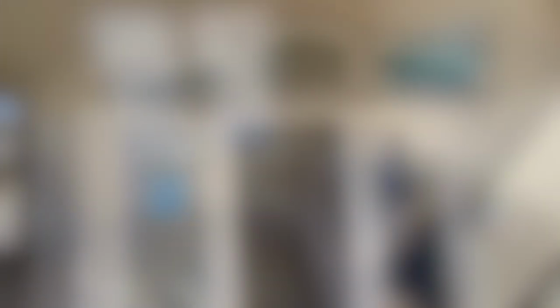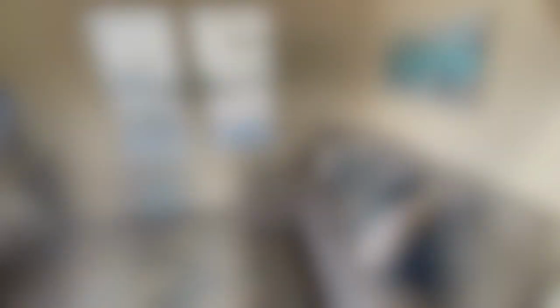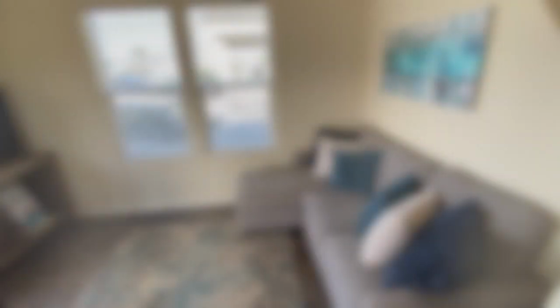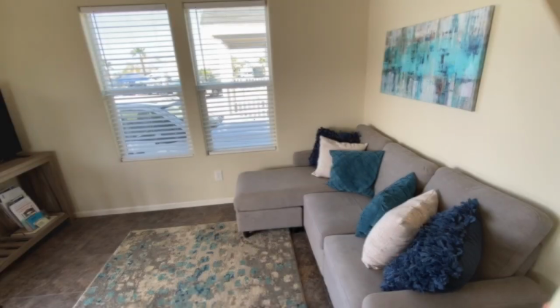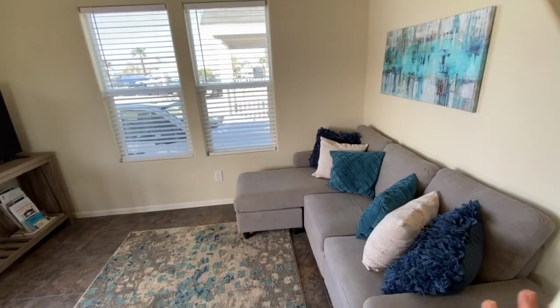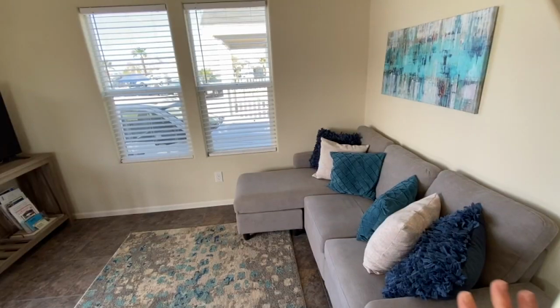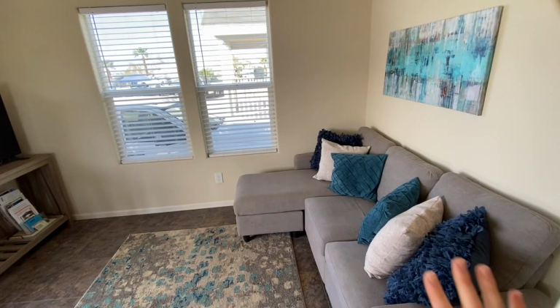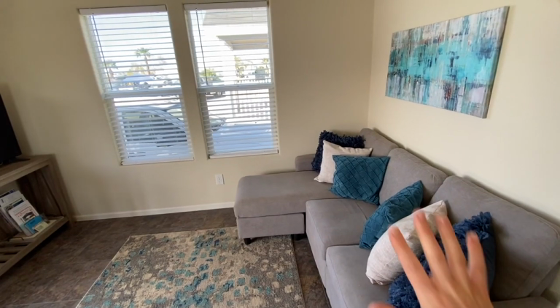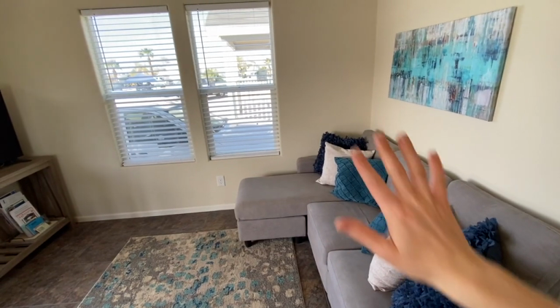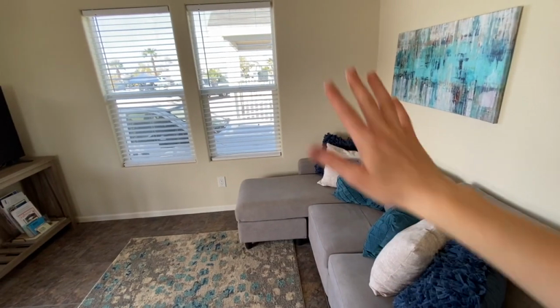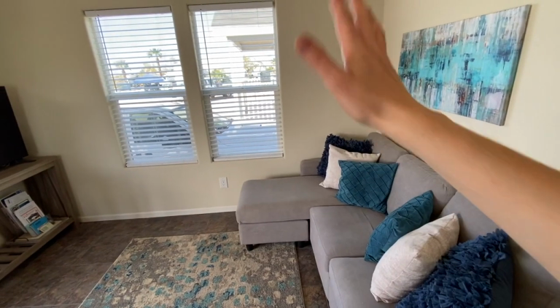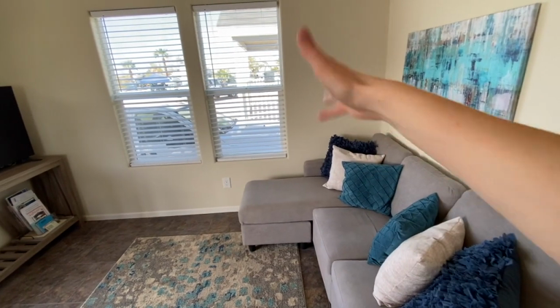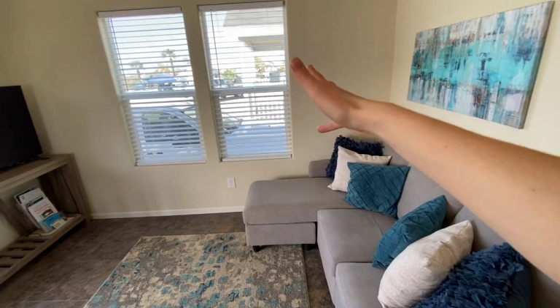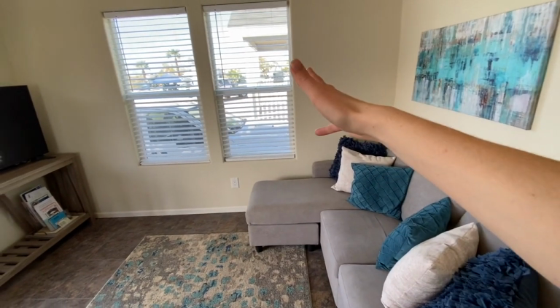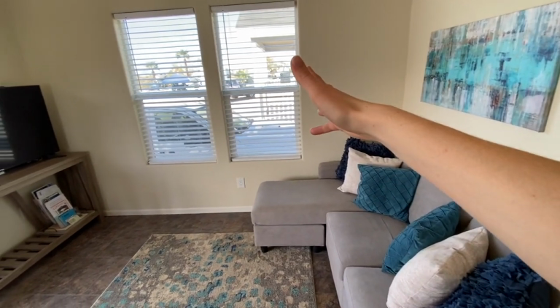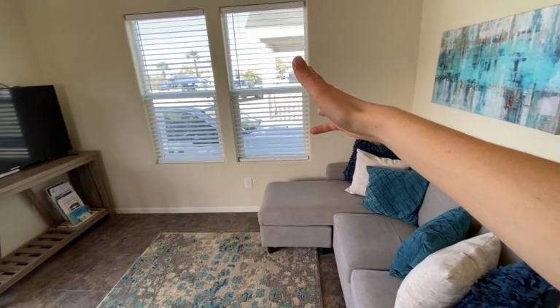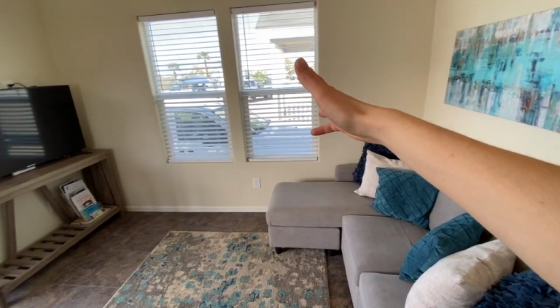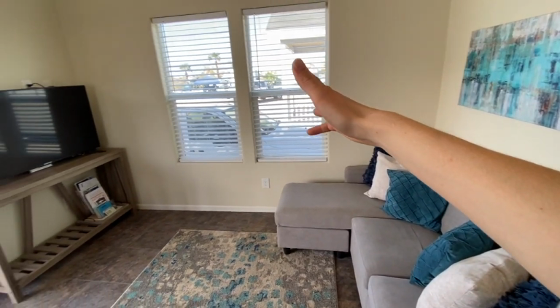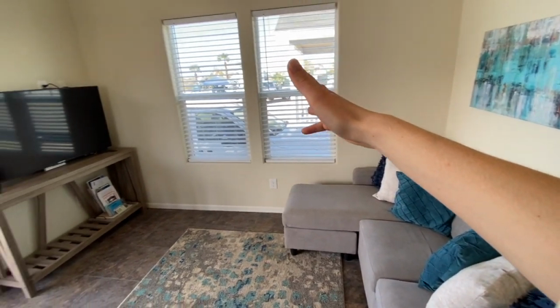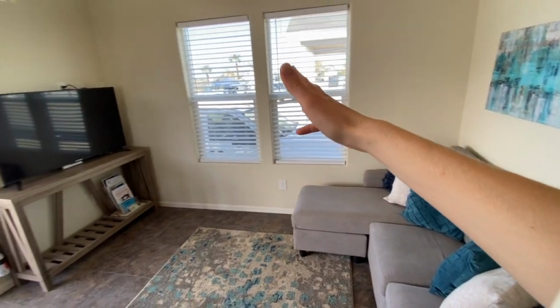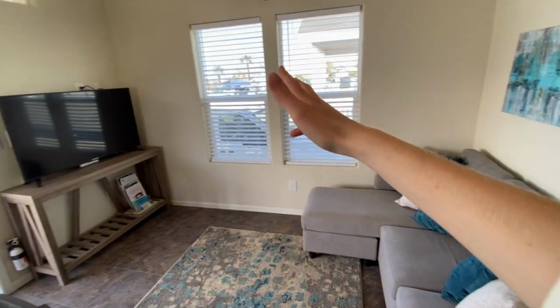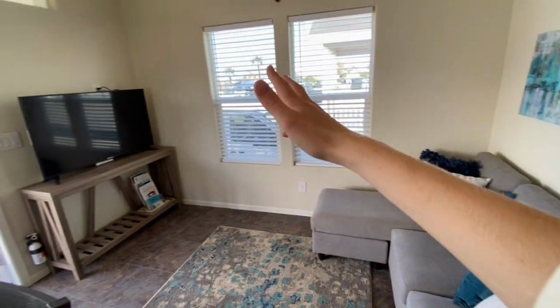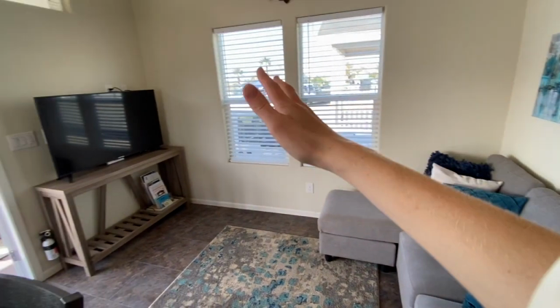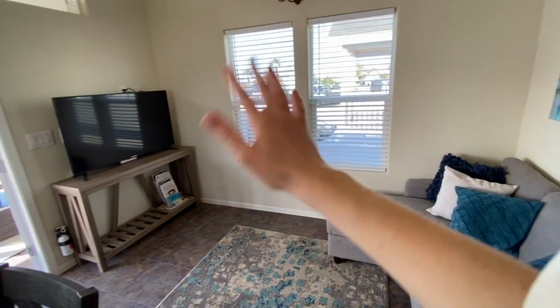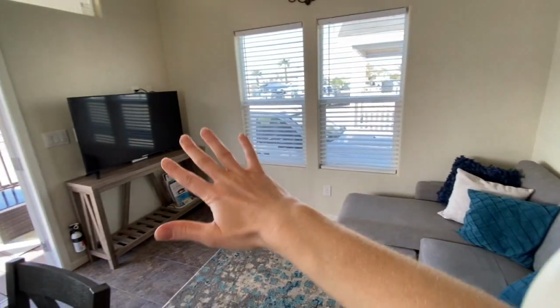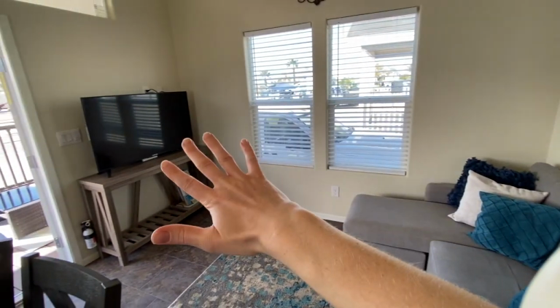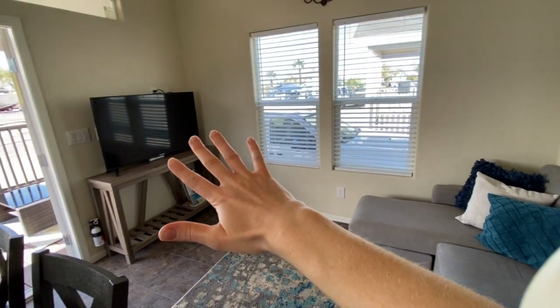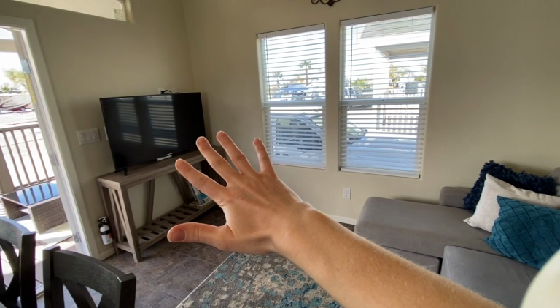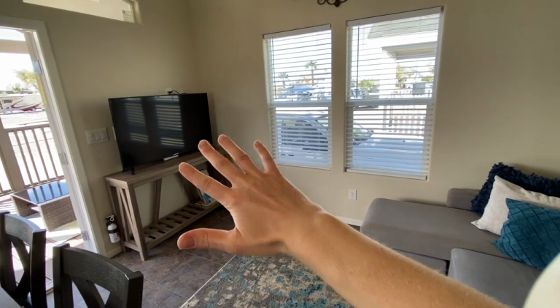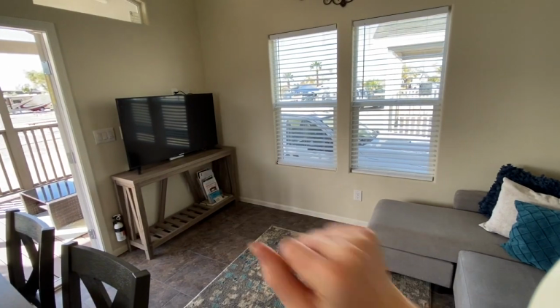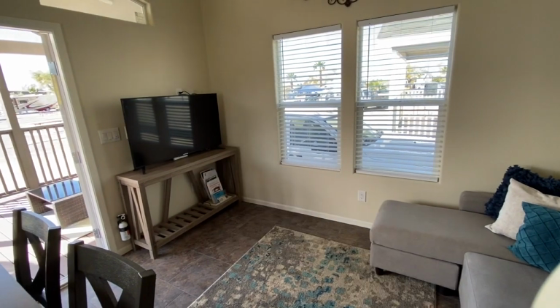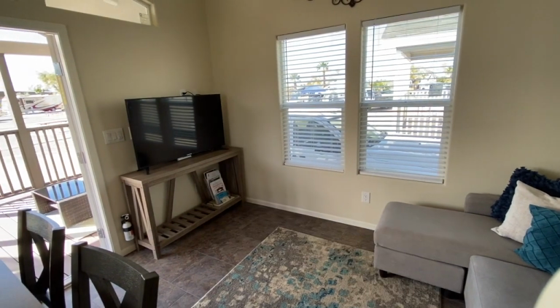Here's the living room. You've got some light from the windows coming in and also space for a TV on this wall.